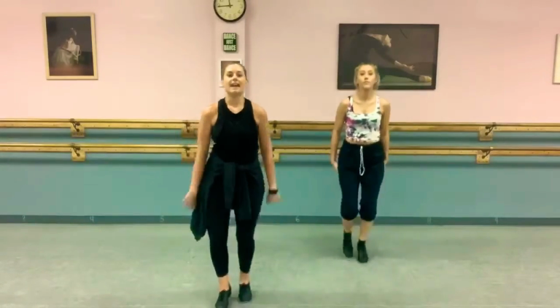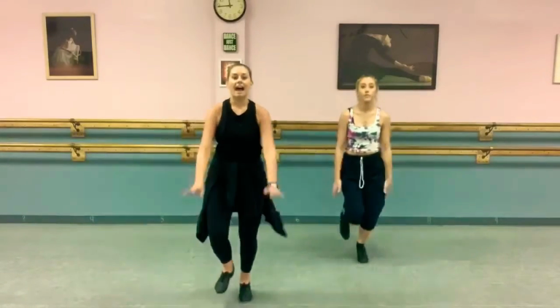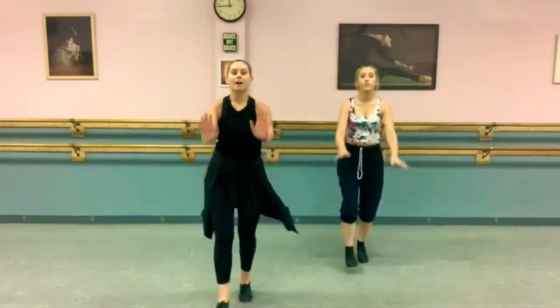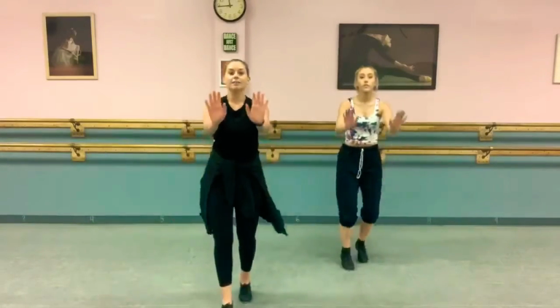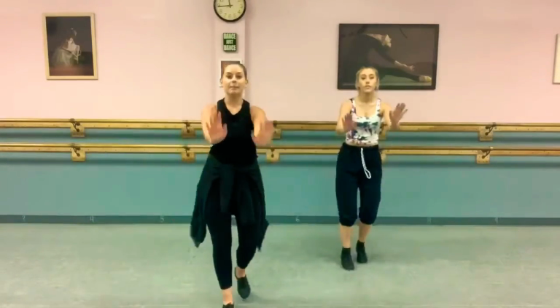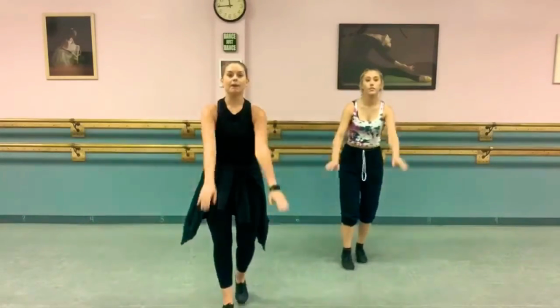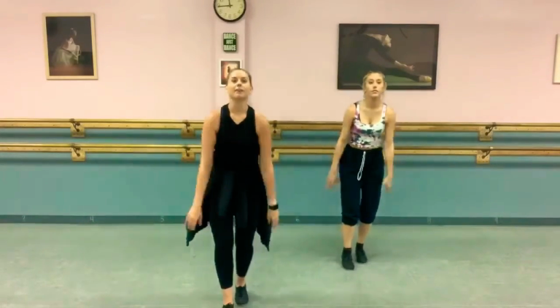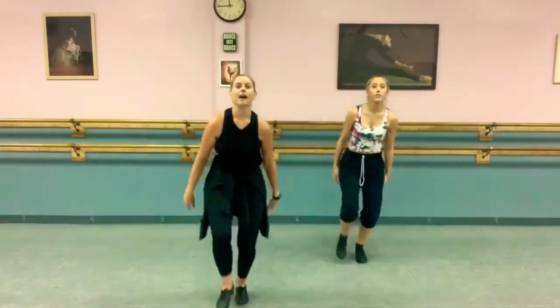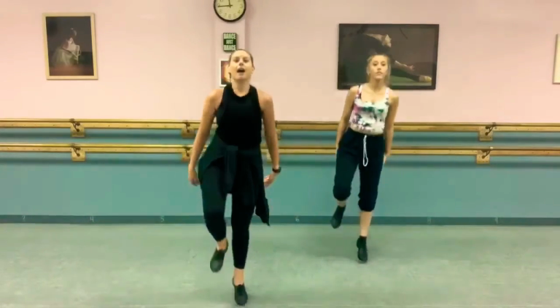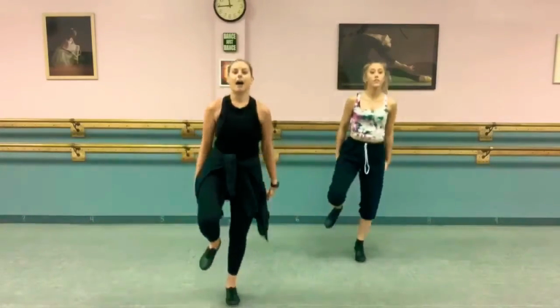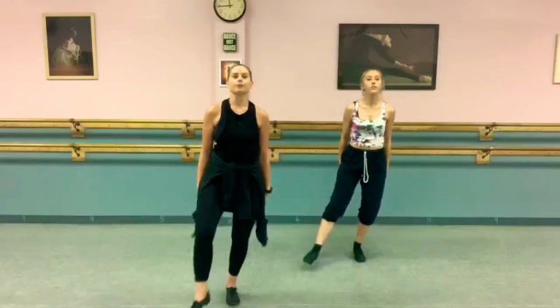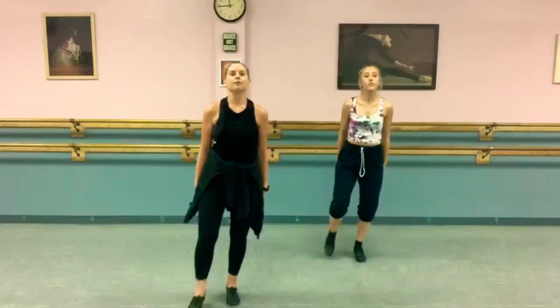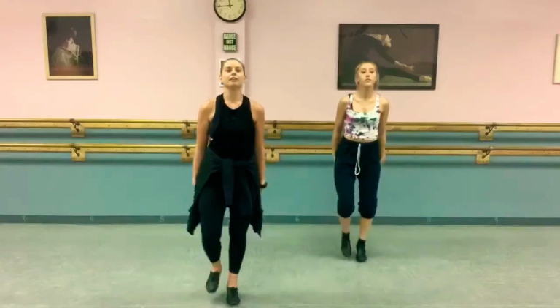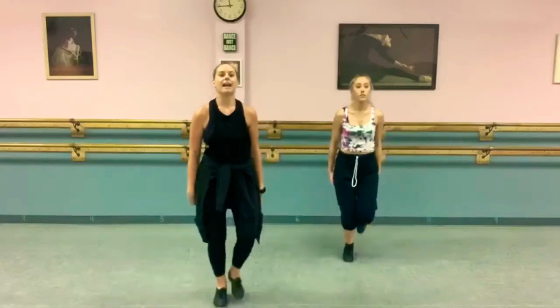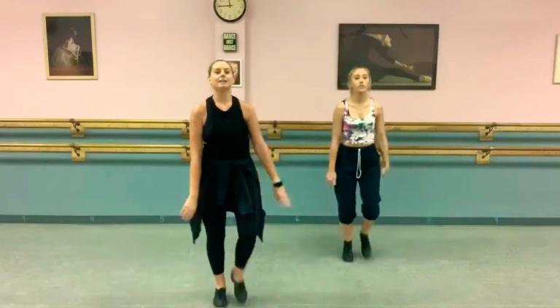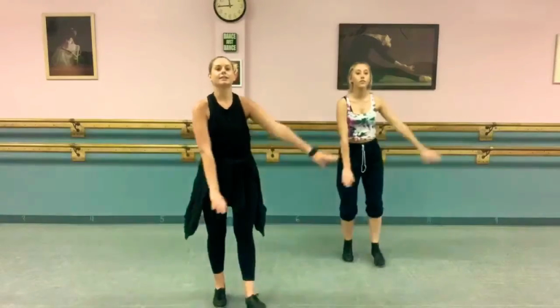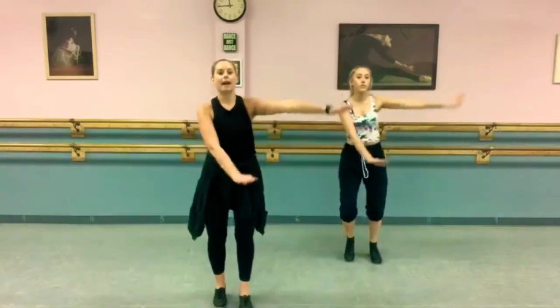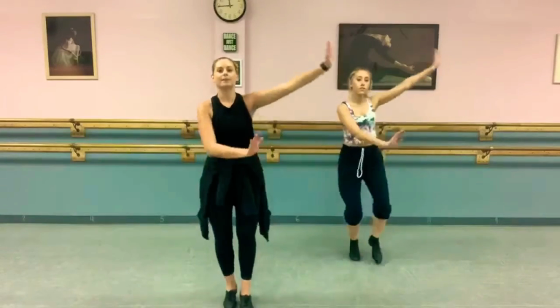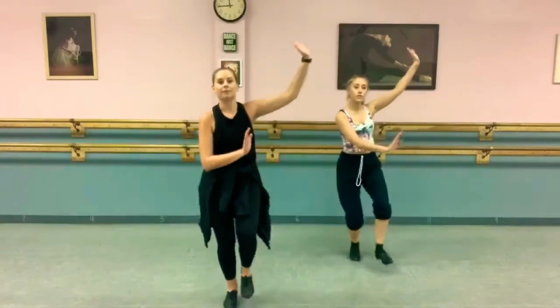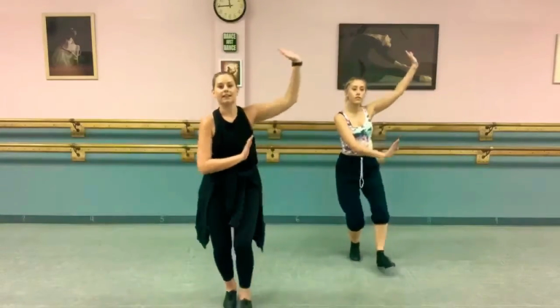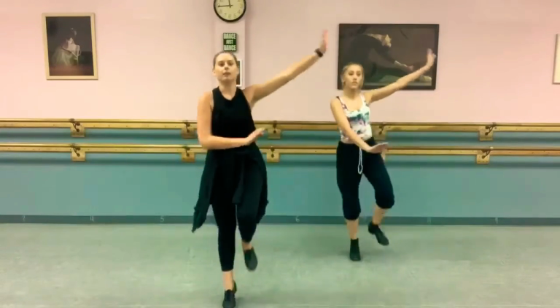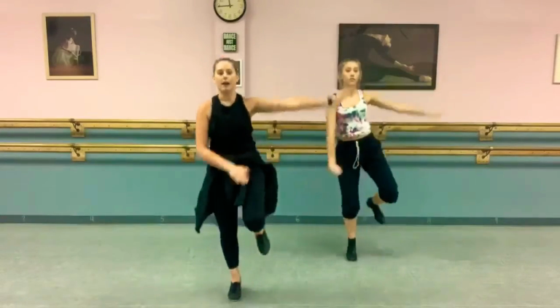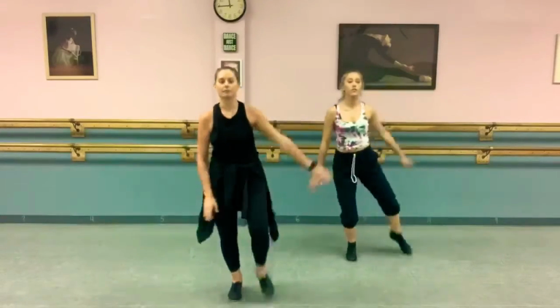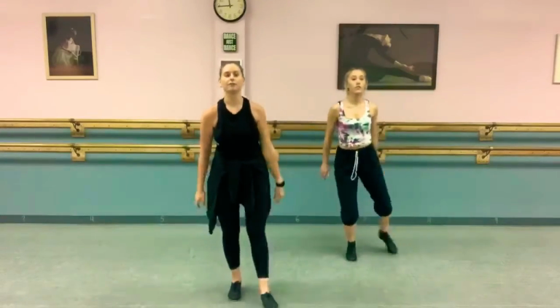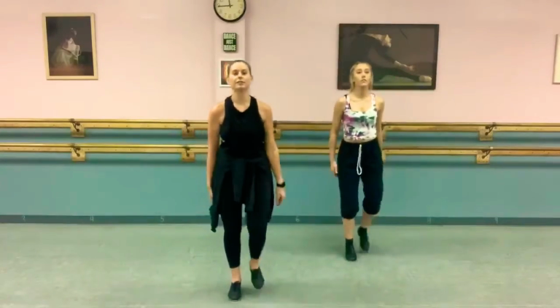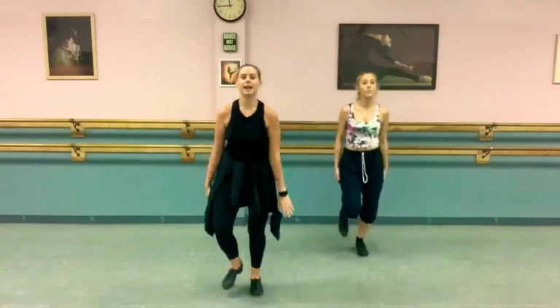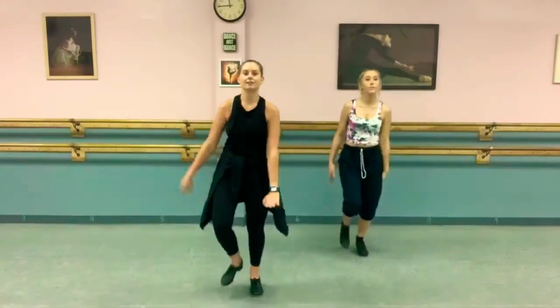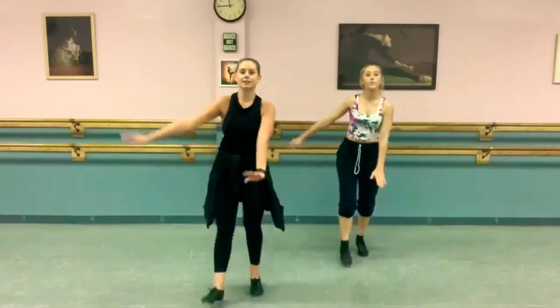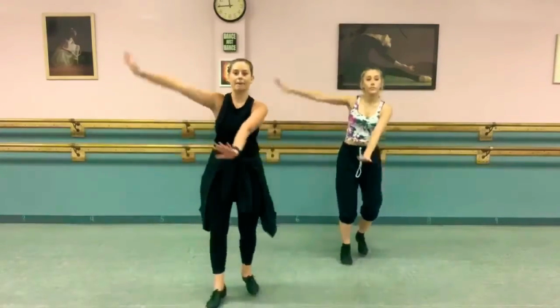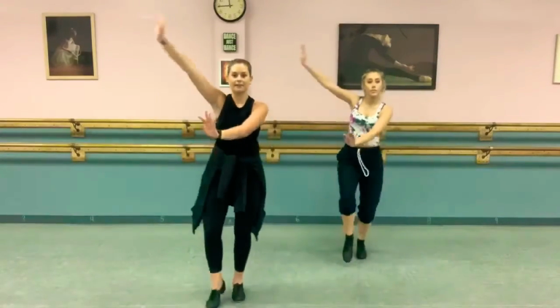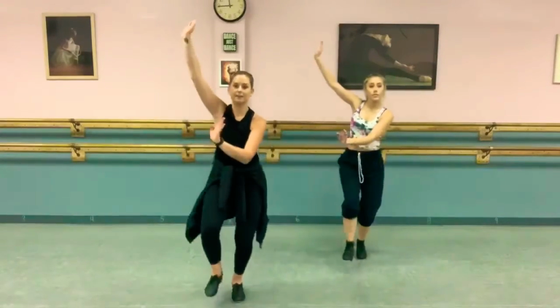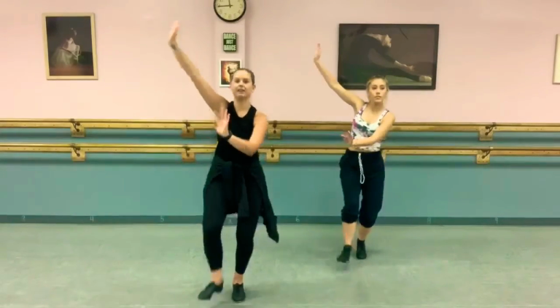Now double: hop, shuffle, down, flat step, heel. Hop, shuffle, down, flat step, heel.